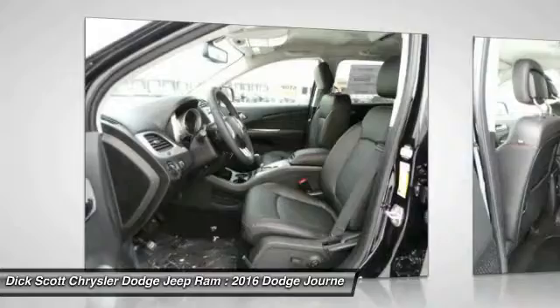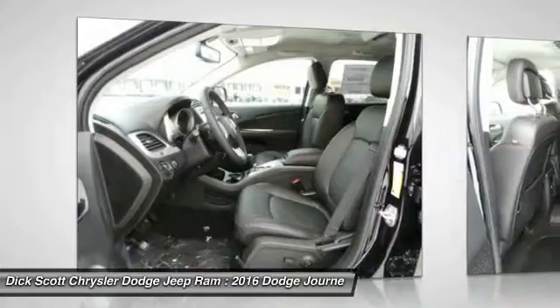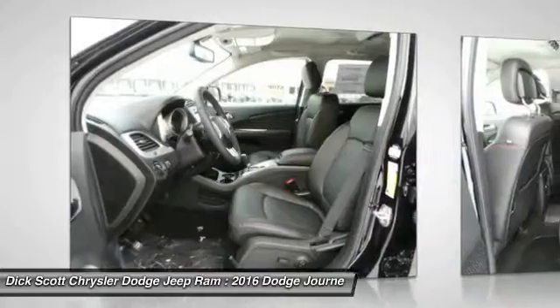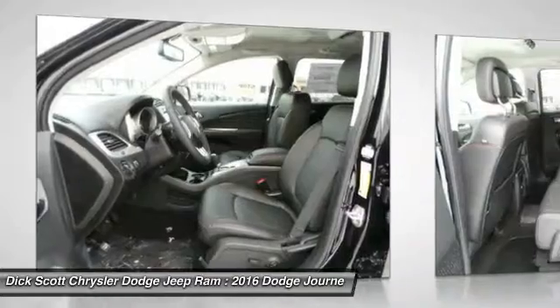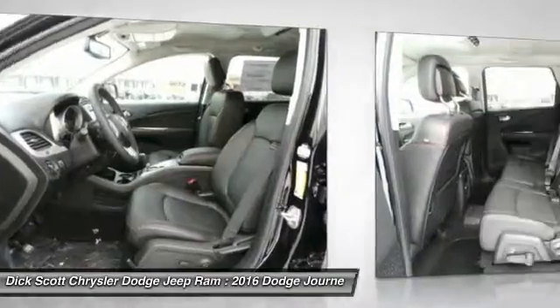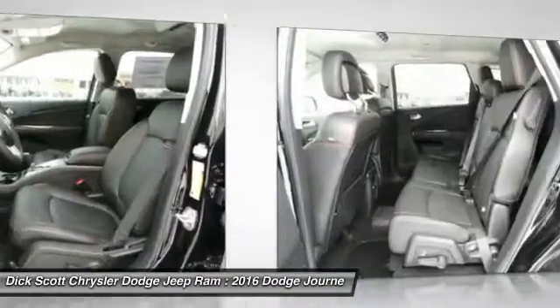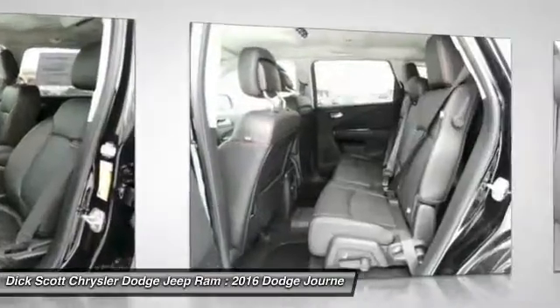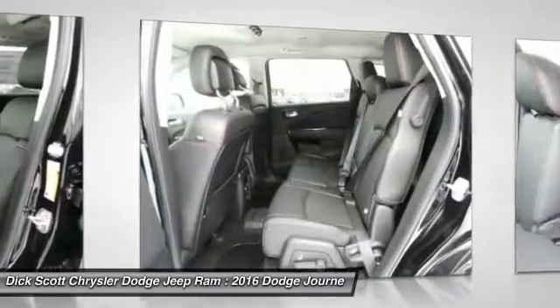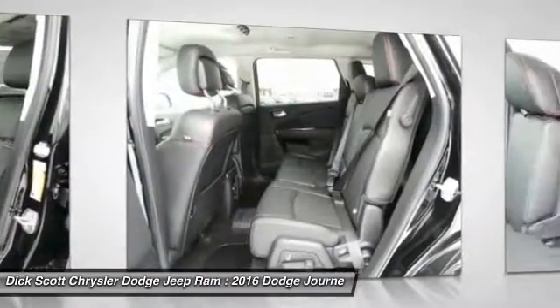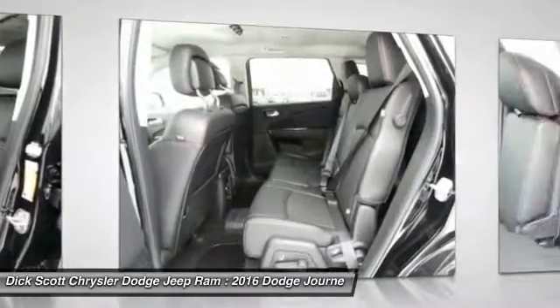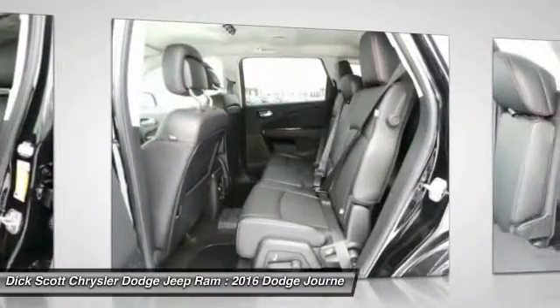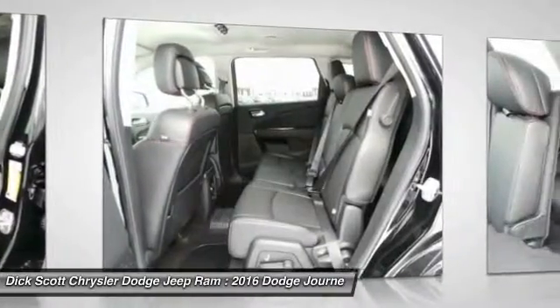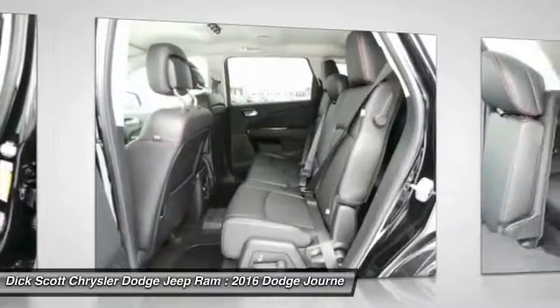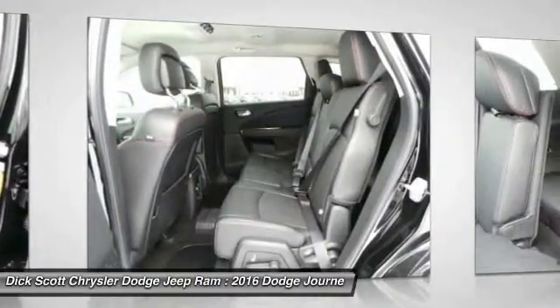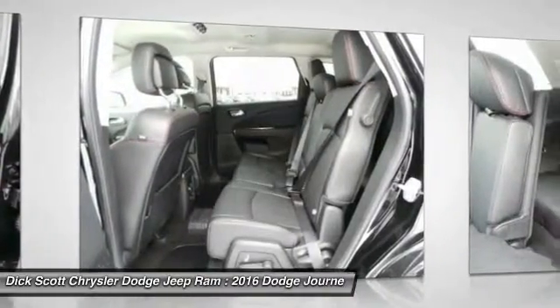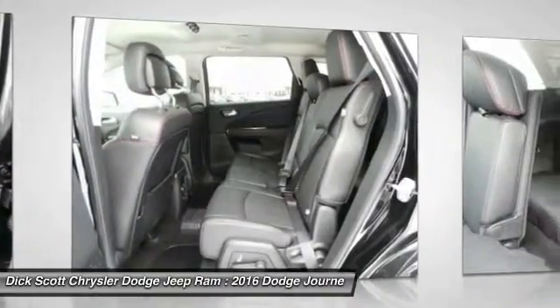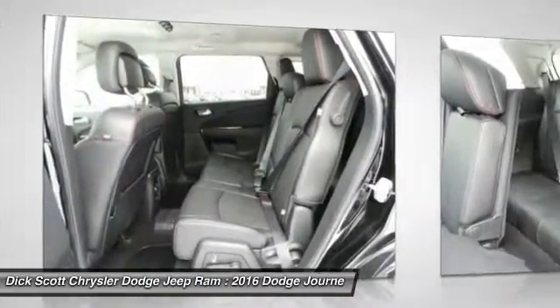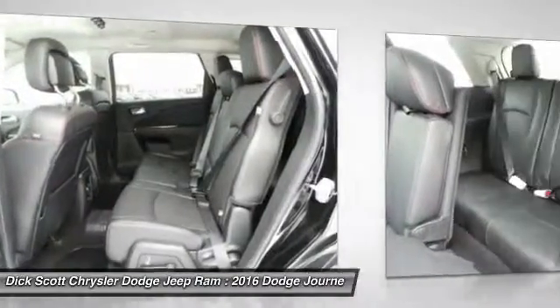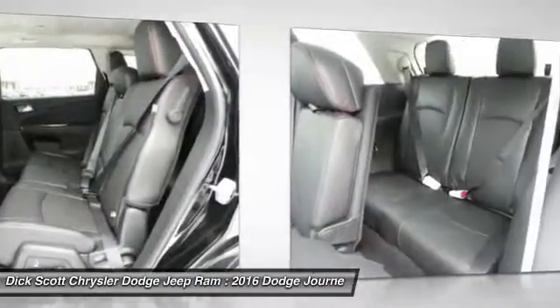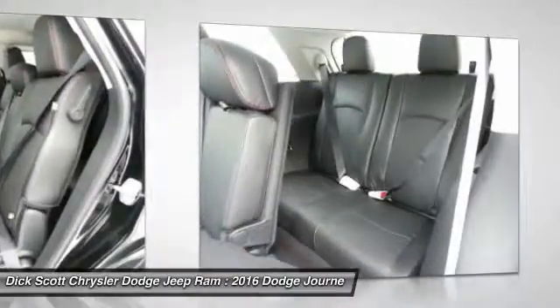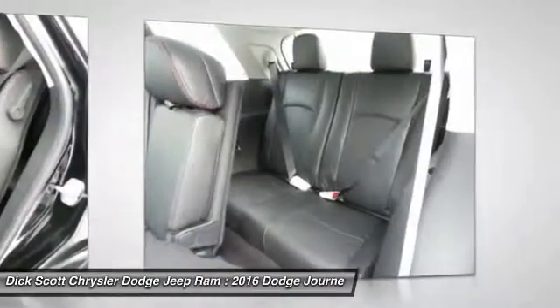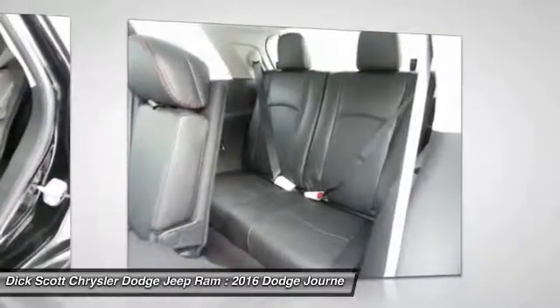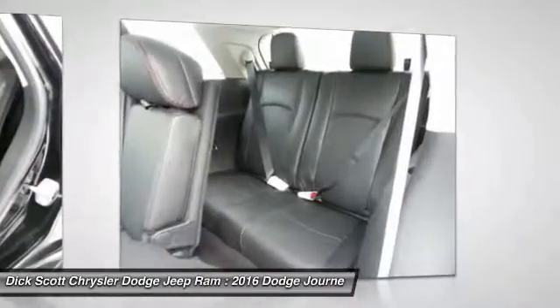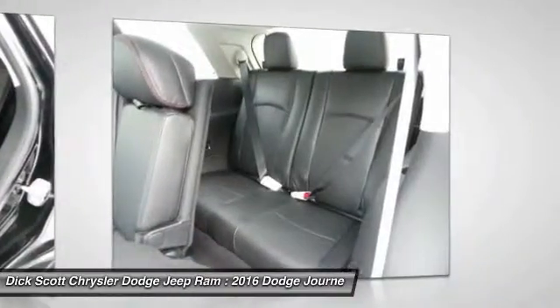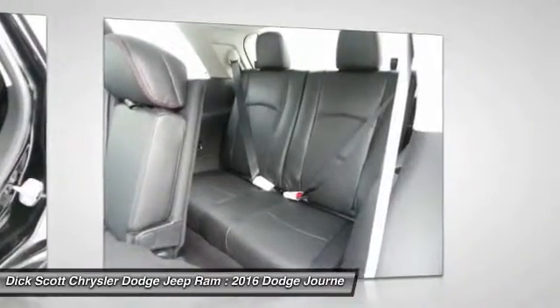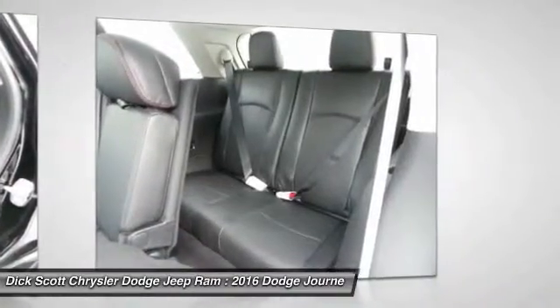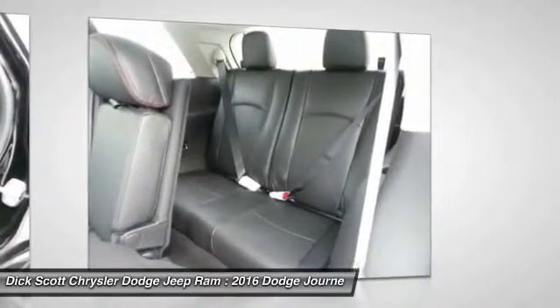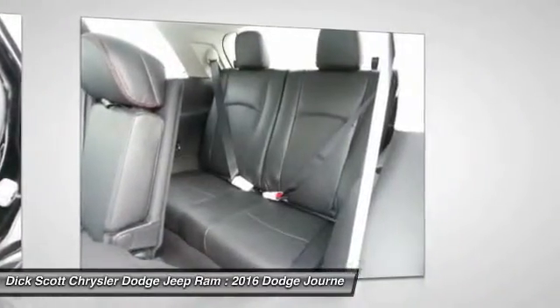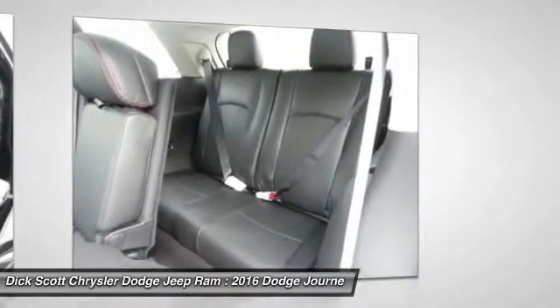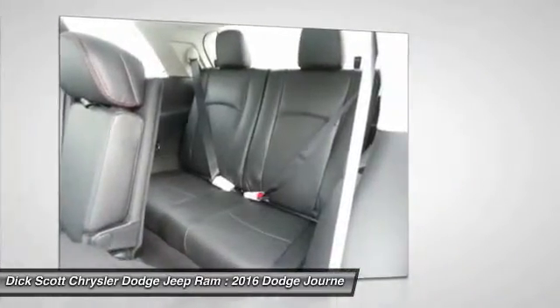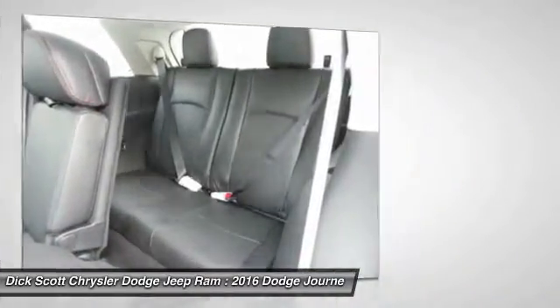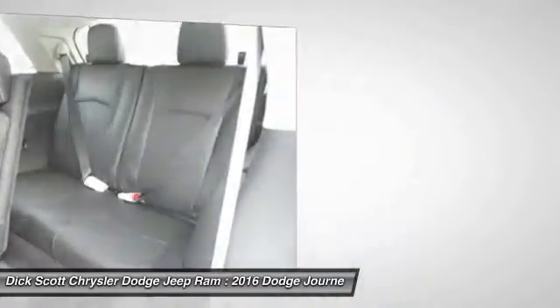Floor mats, cruise control, aluminum wheels, premium sound, rear defrost.